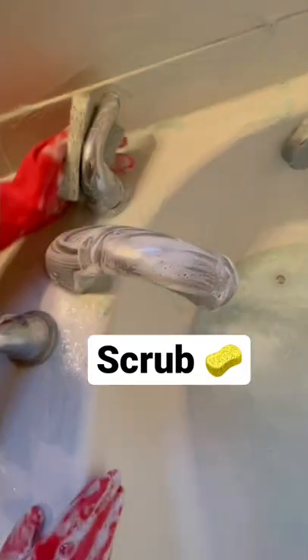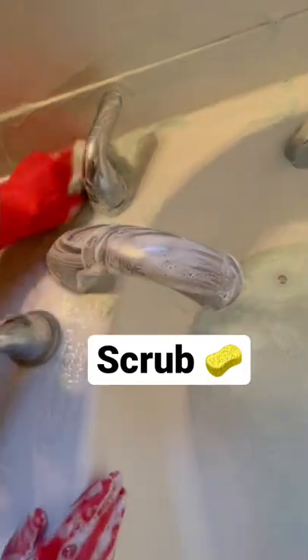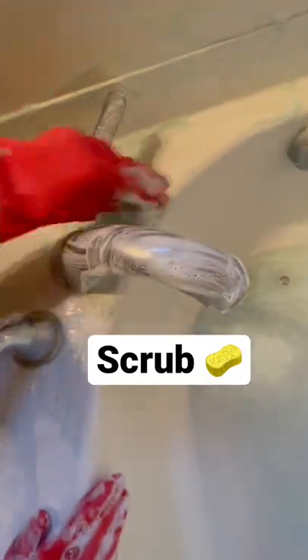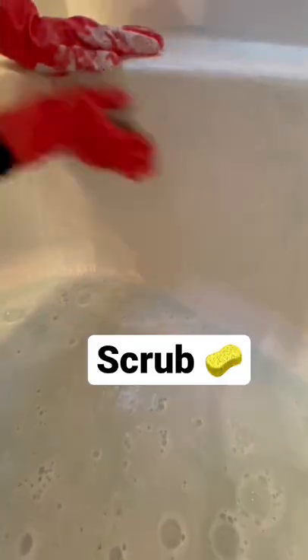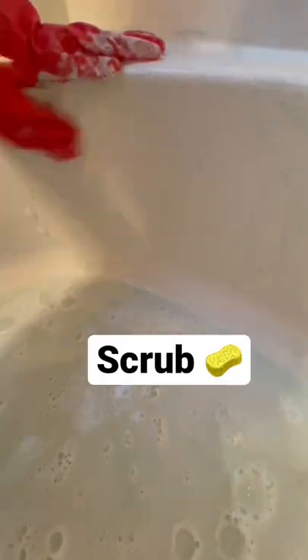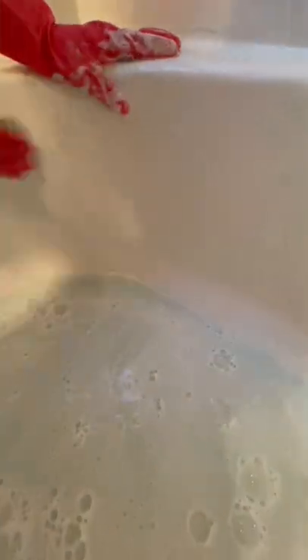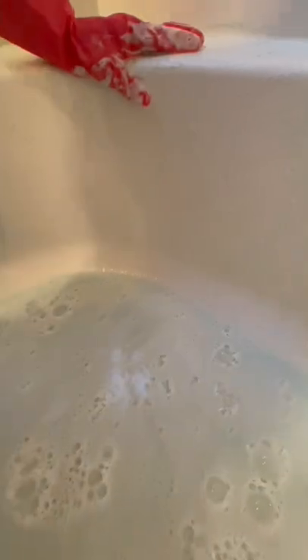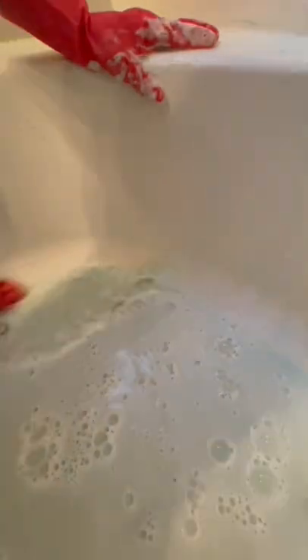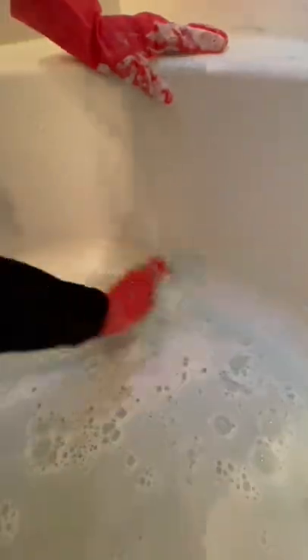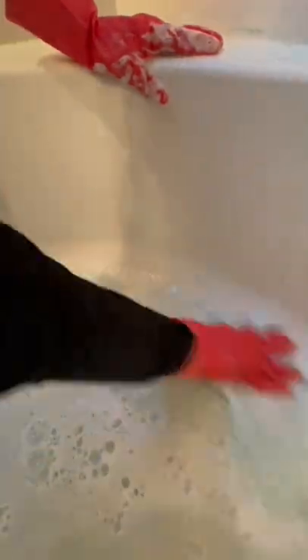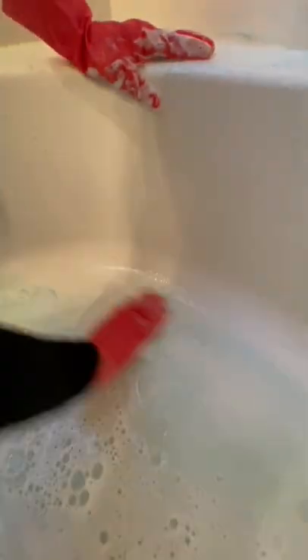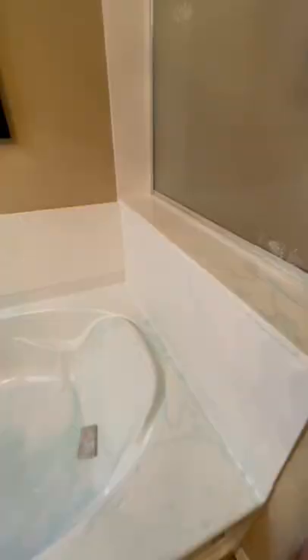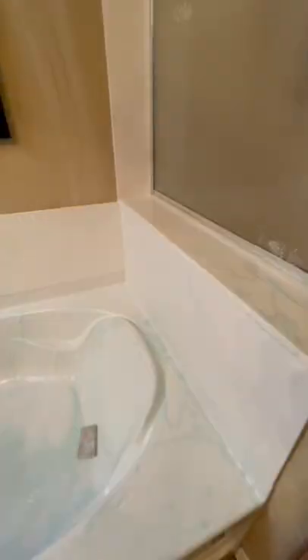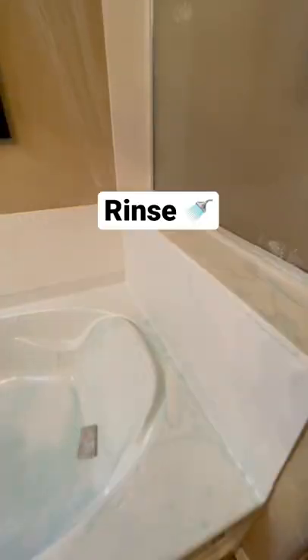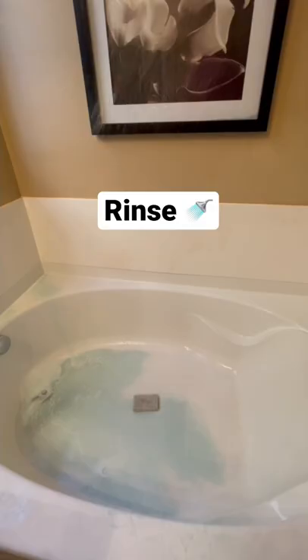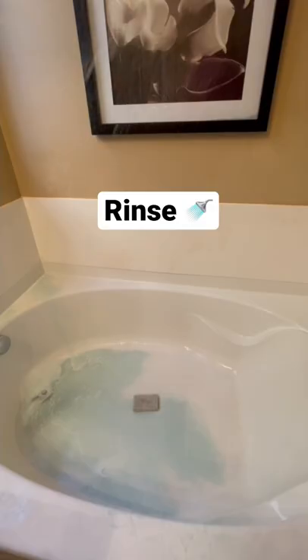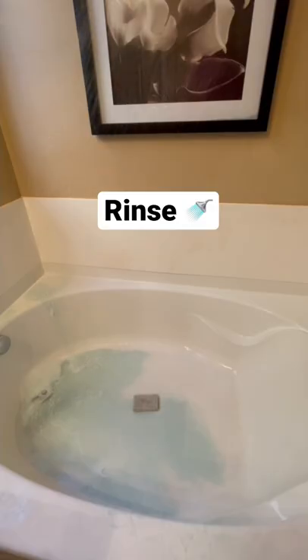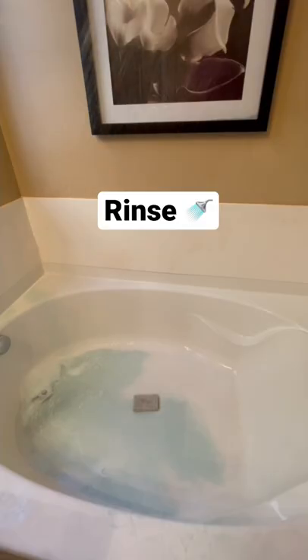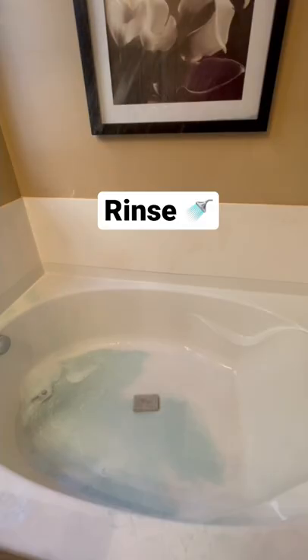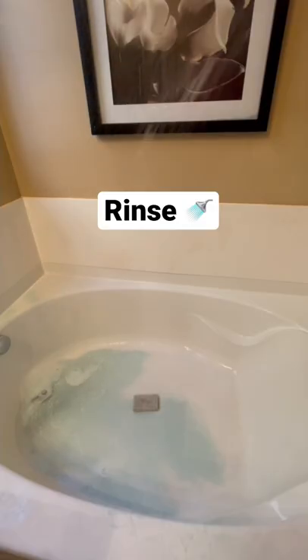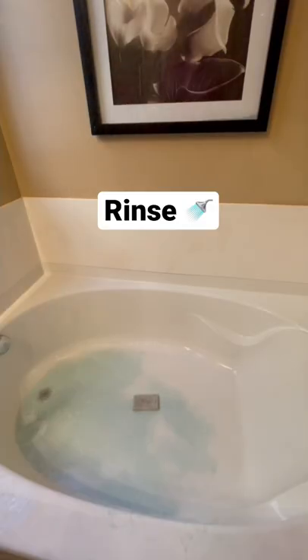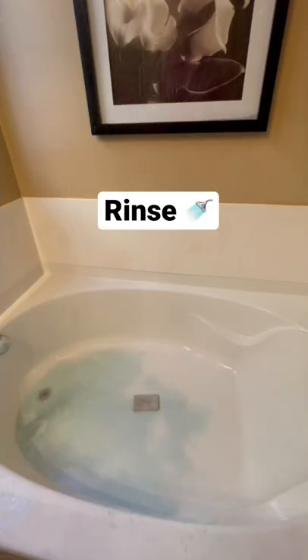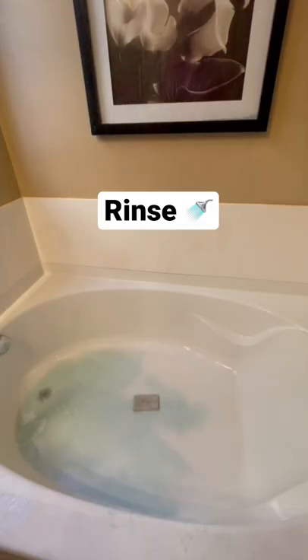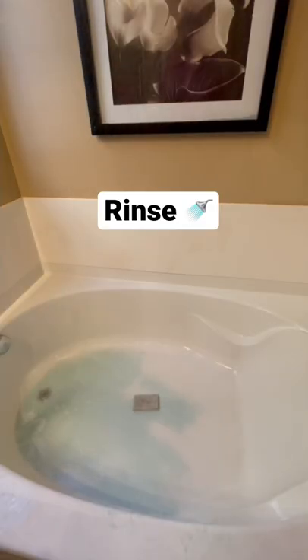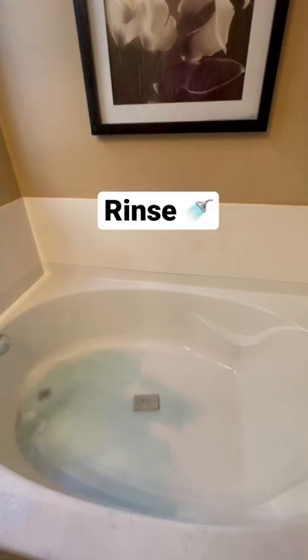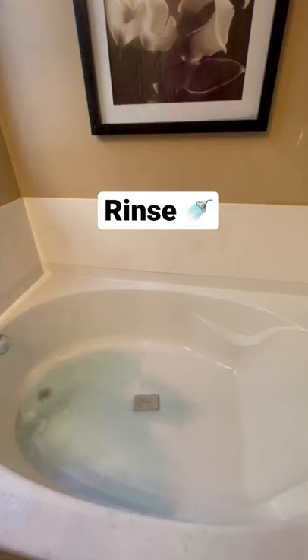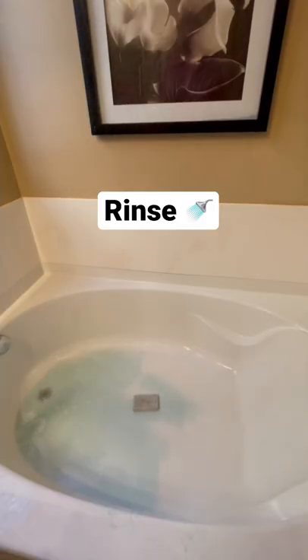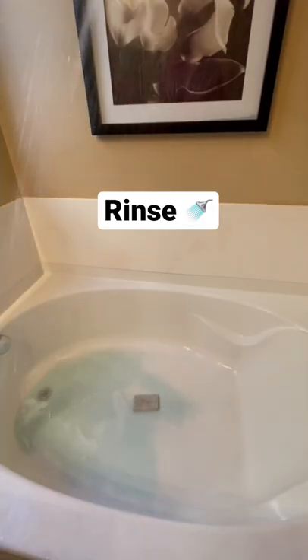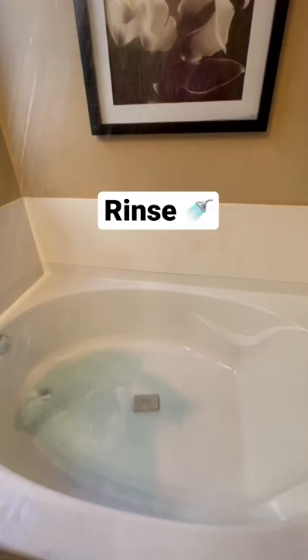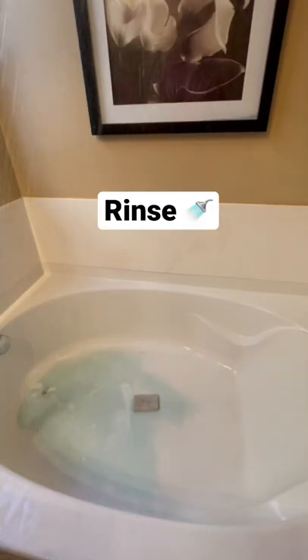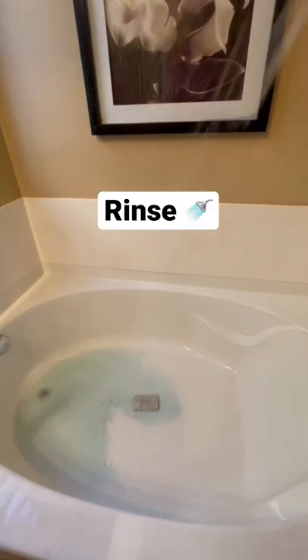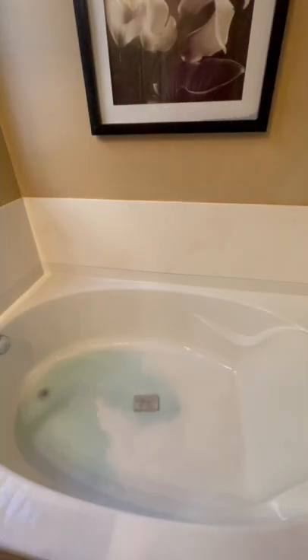Then I use cold water to rinse everything out of the bathtub making sure it's clean with a microfiber towel and I'm done.